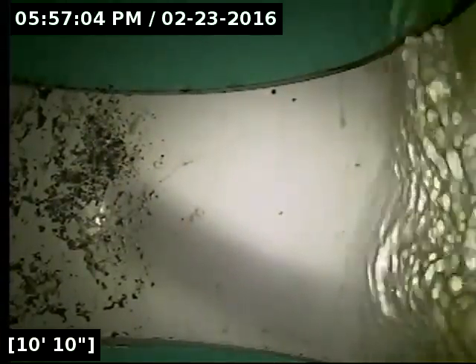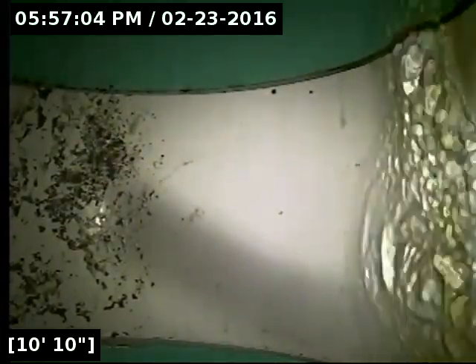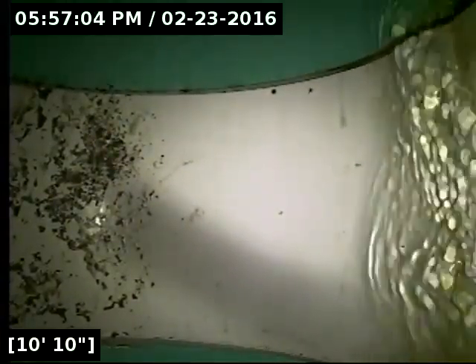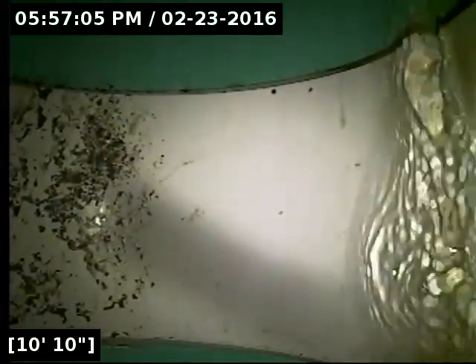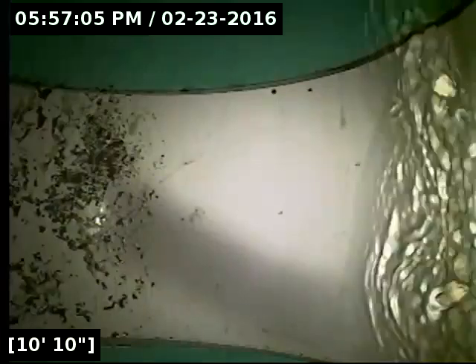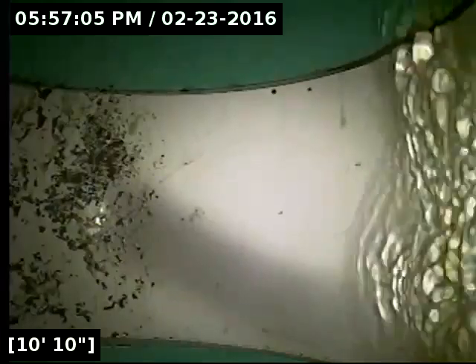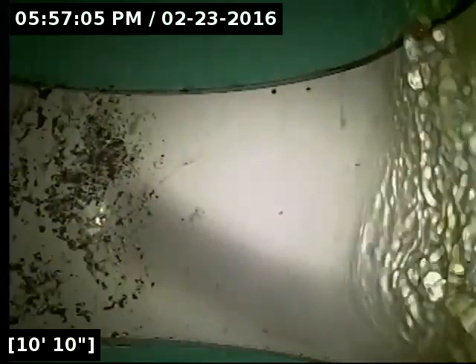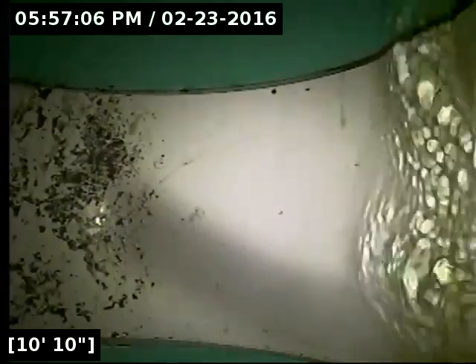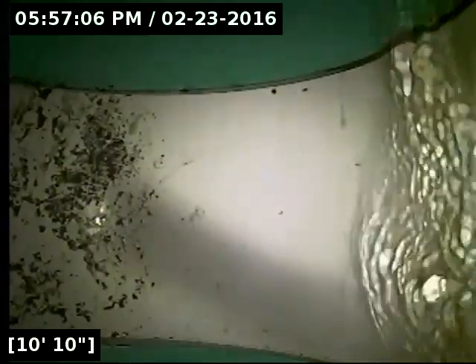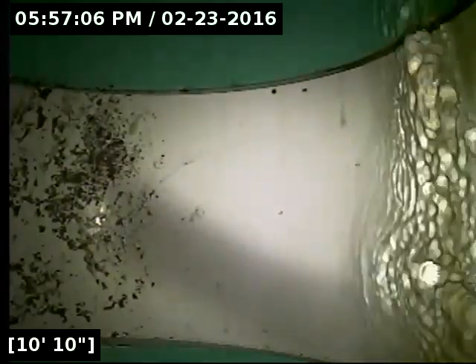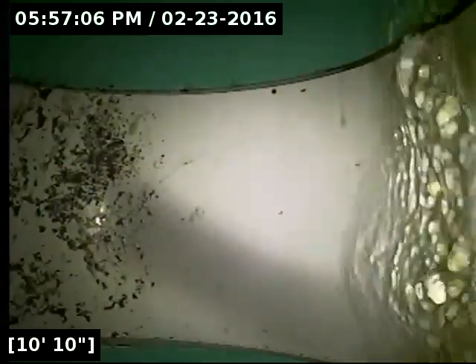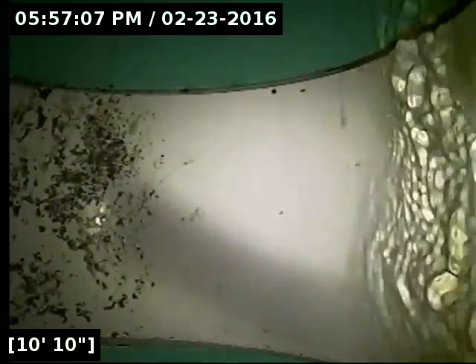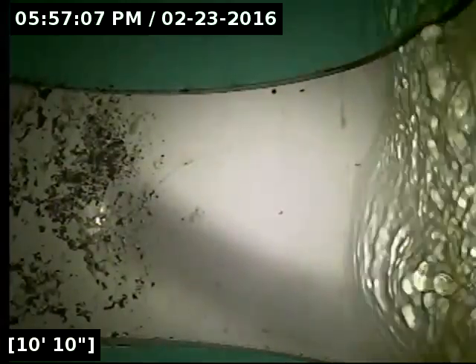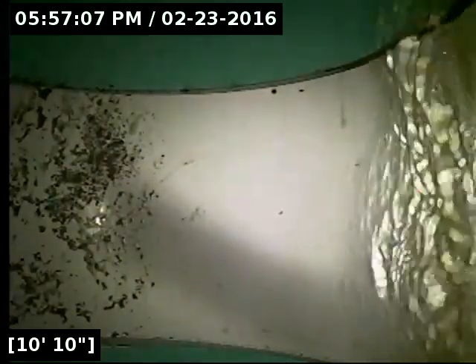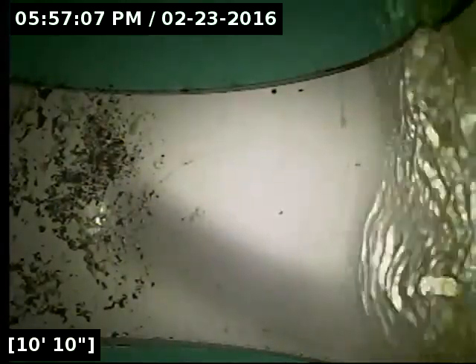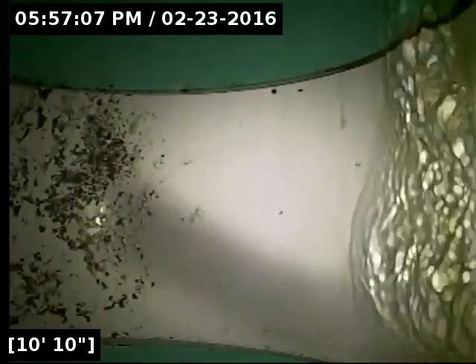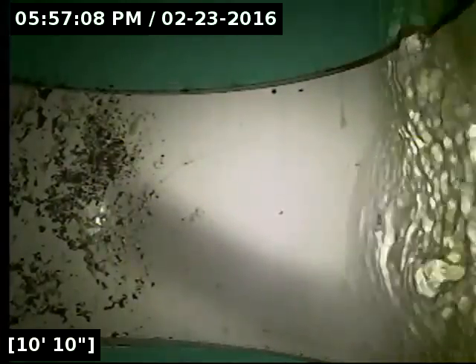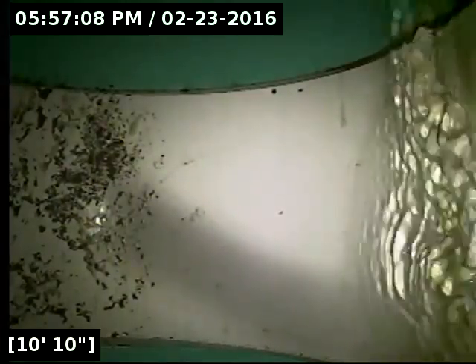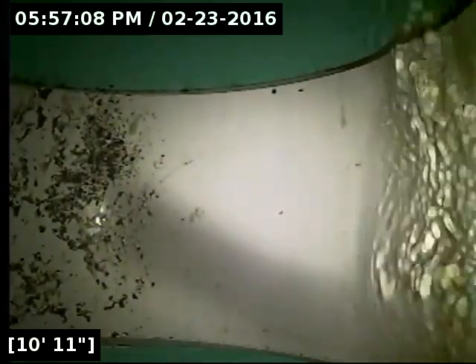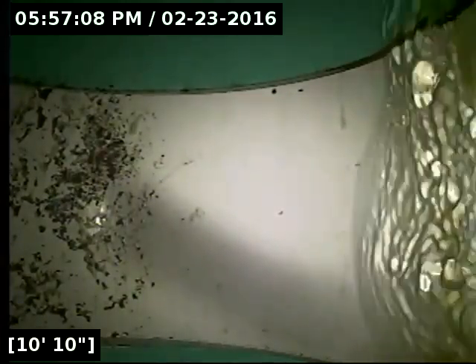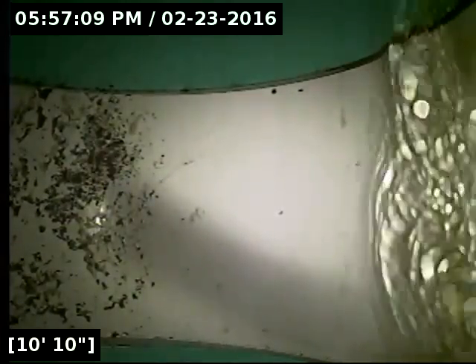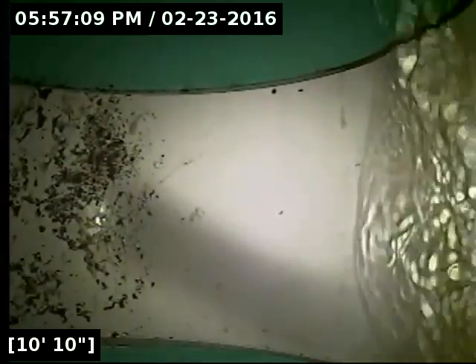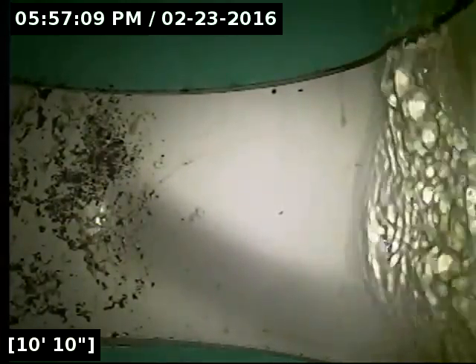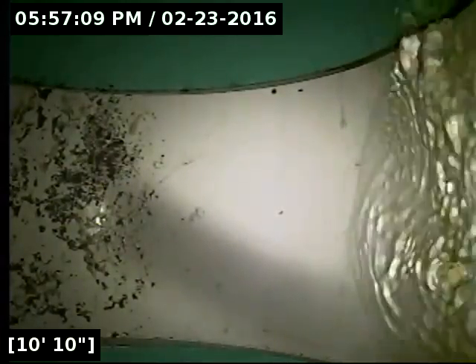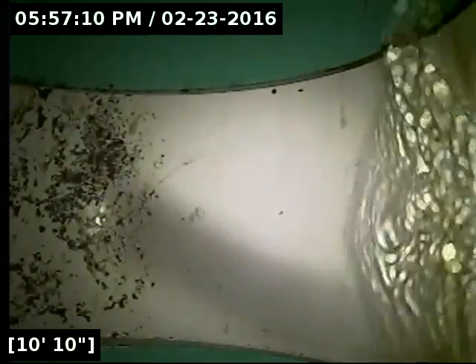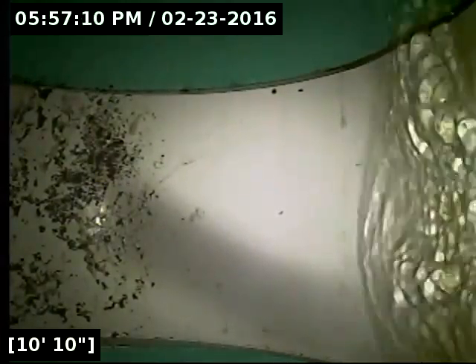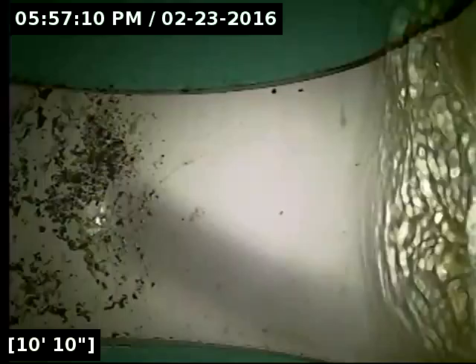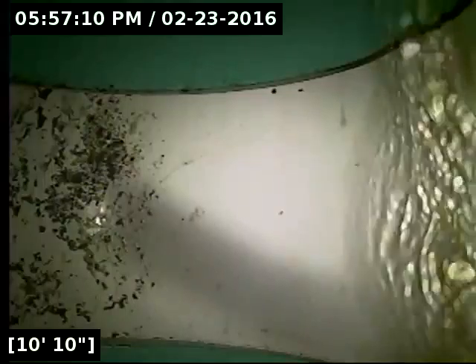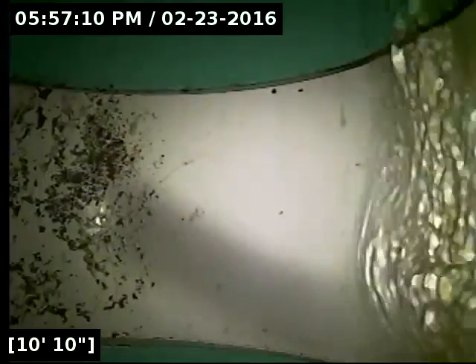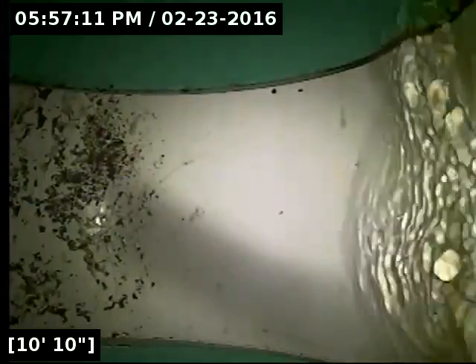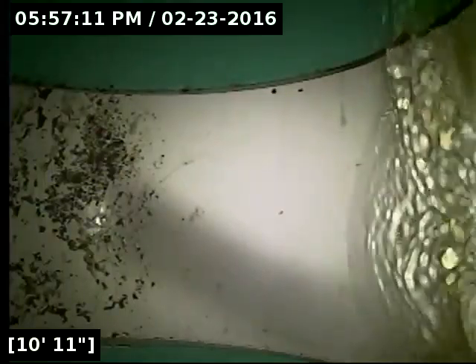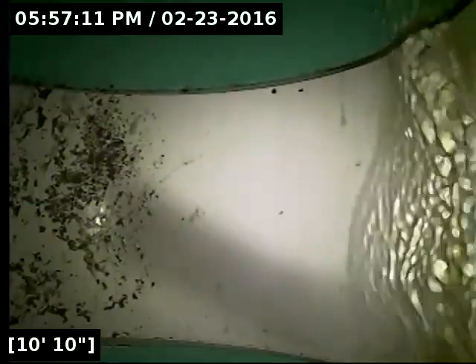Now you can see the manhole covers. The main lateral is running underneath the brick sidewalk.